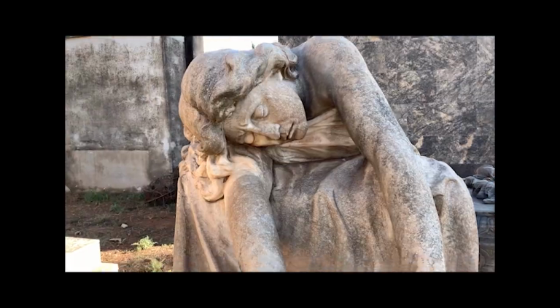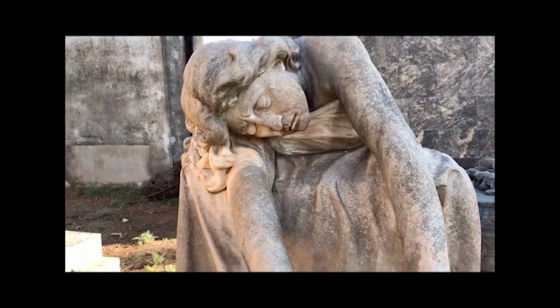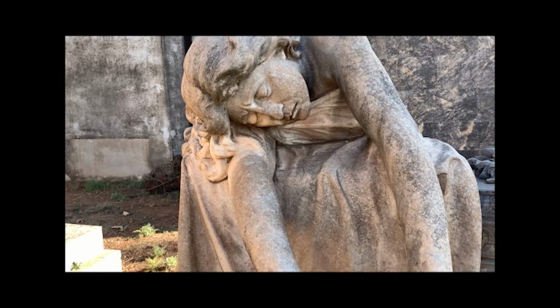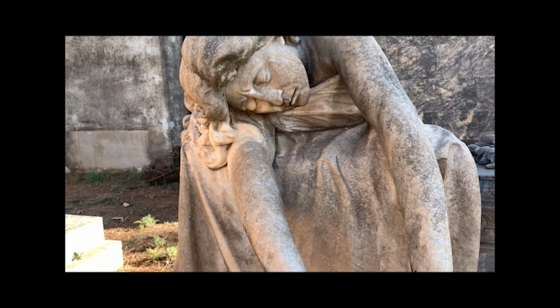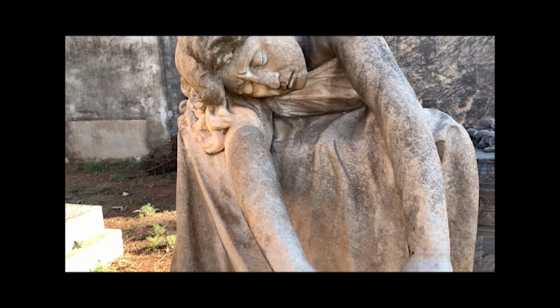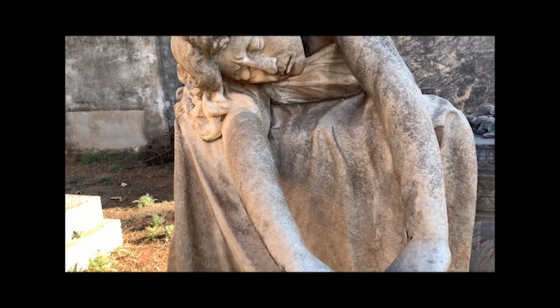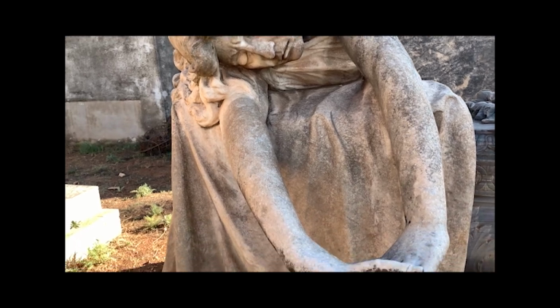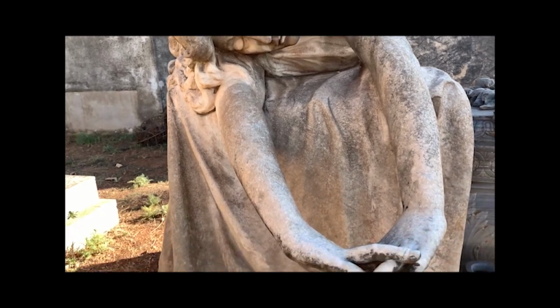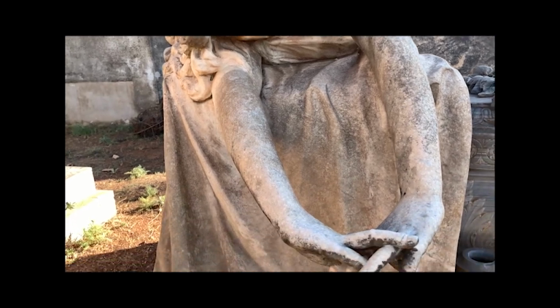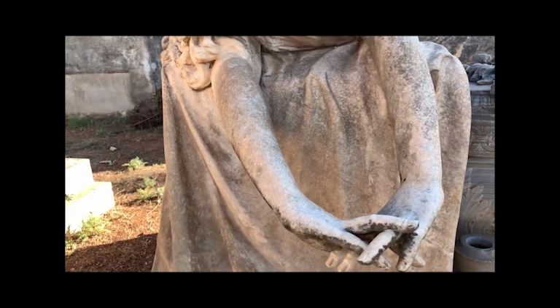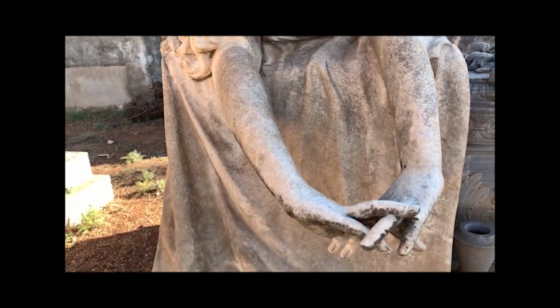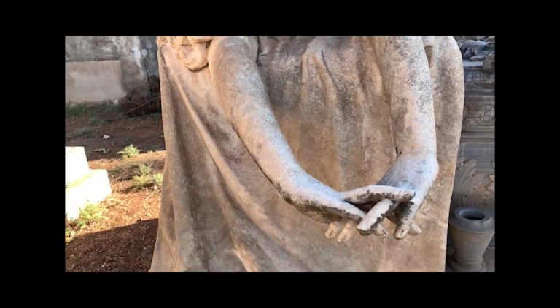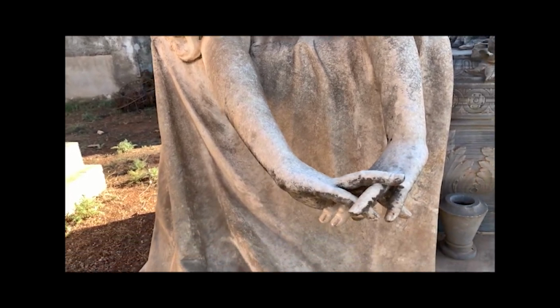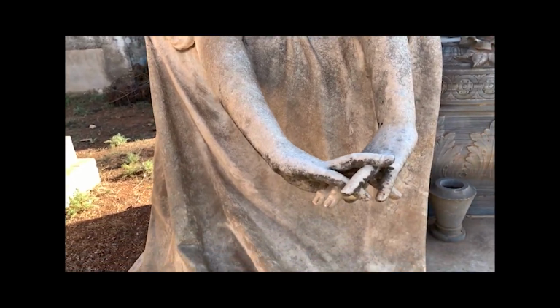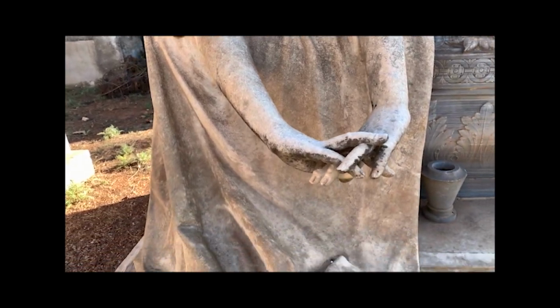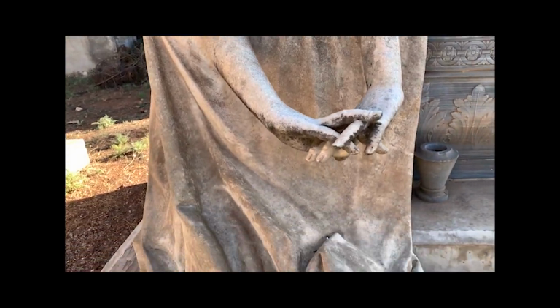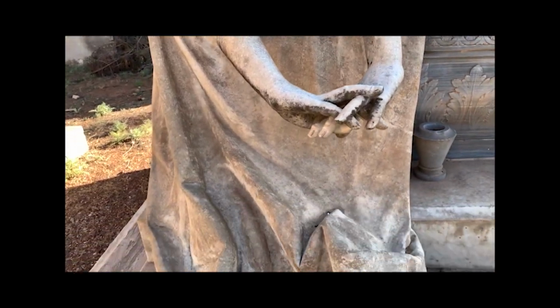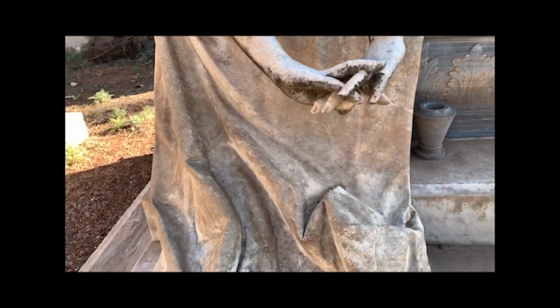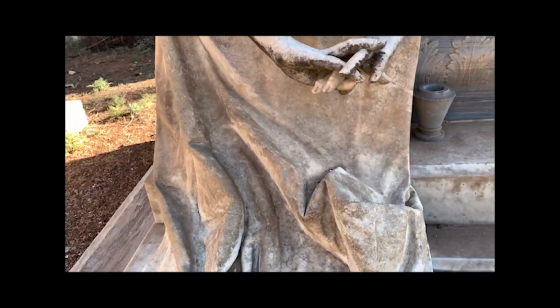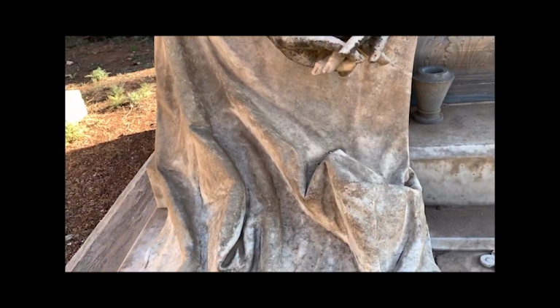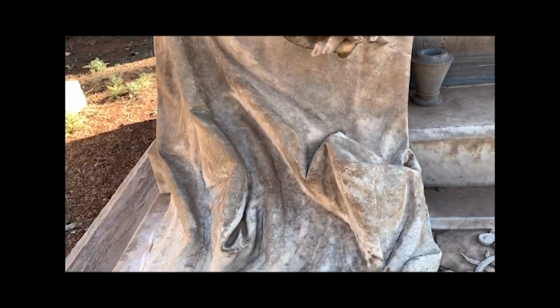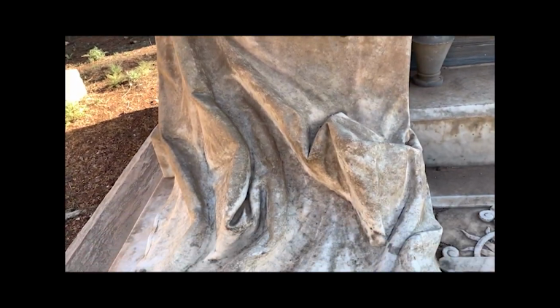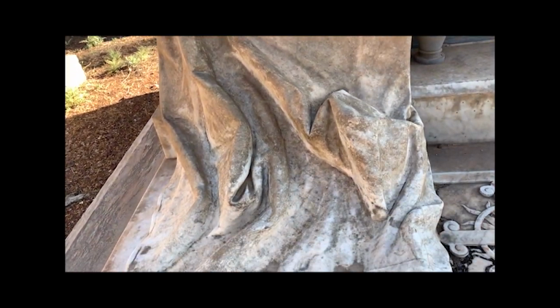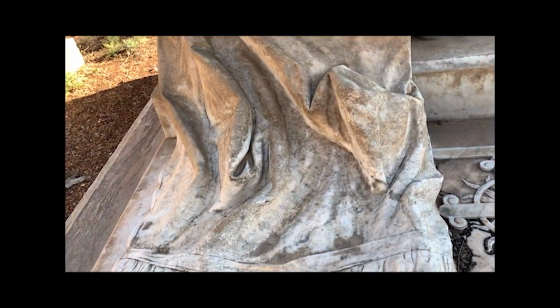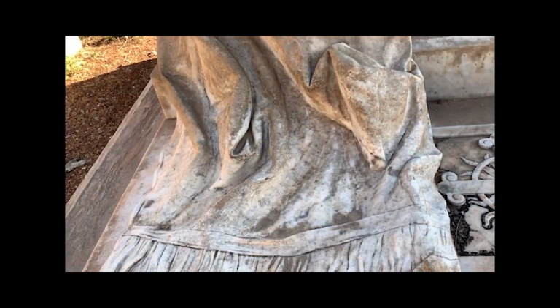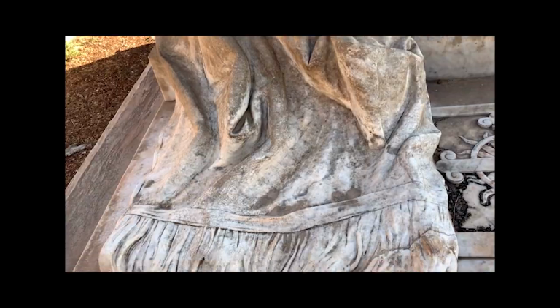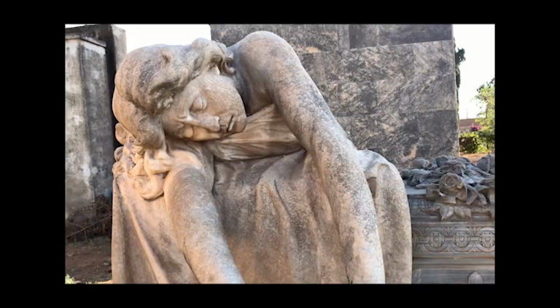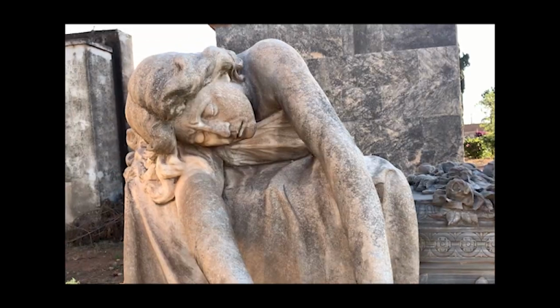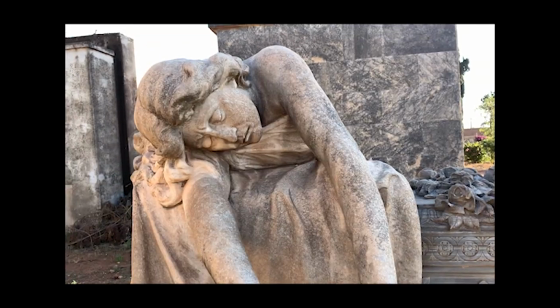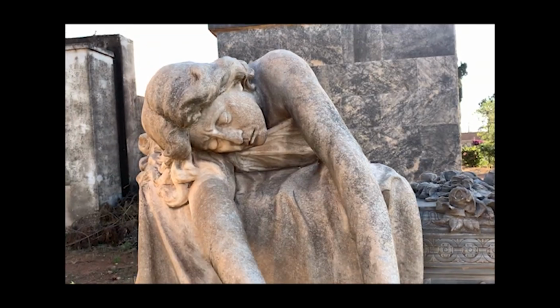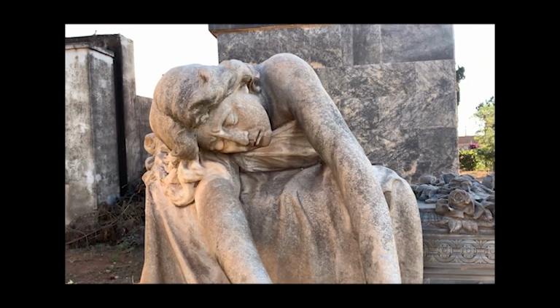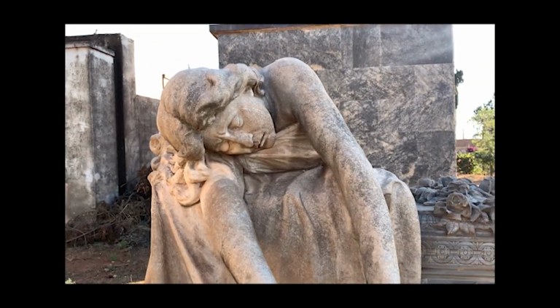It reminds me of the Veiled Christ in Naples, Italy. If you haven't seen it, it will blow your mind or even make you shed a tear.